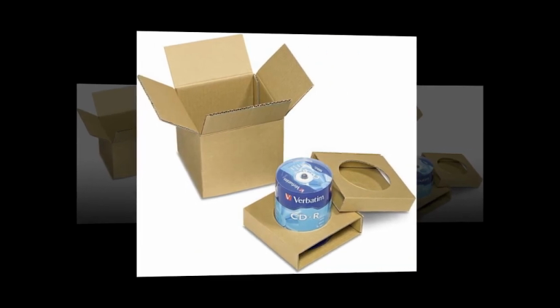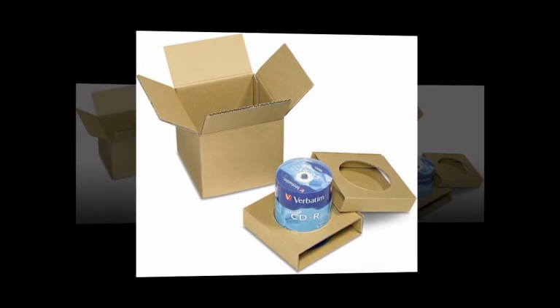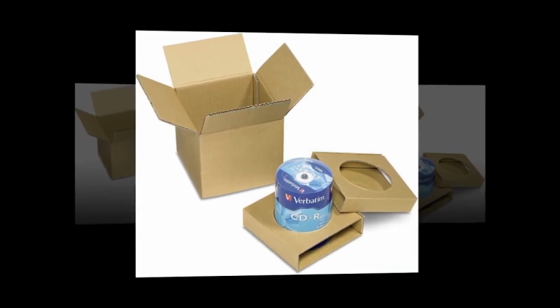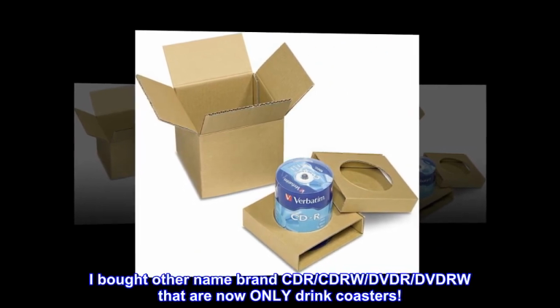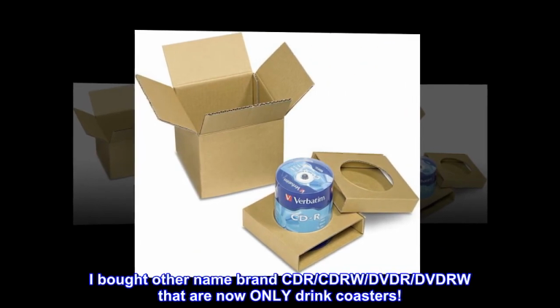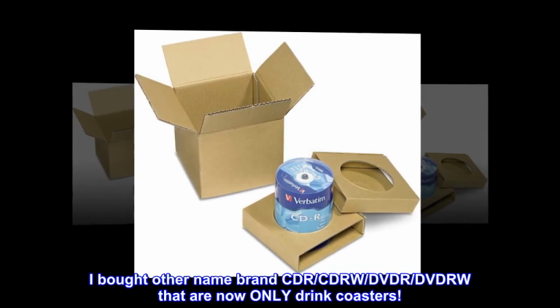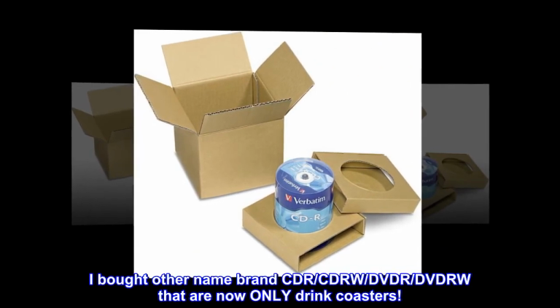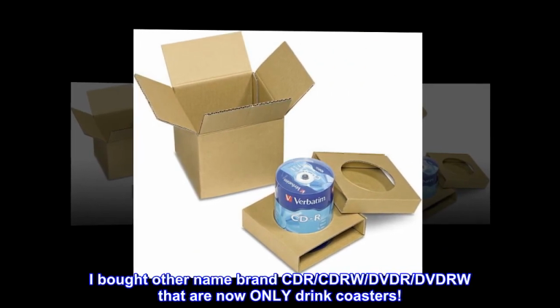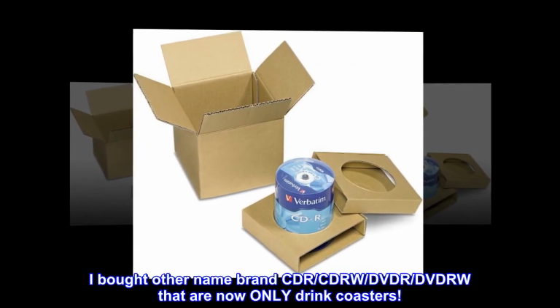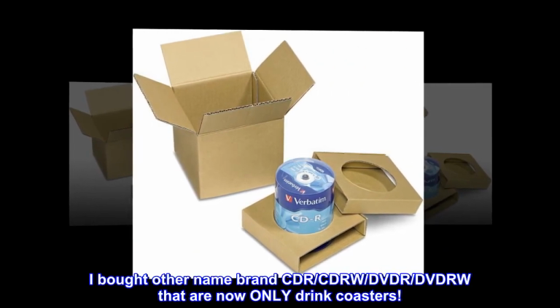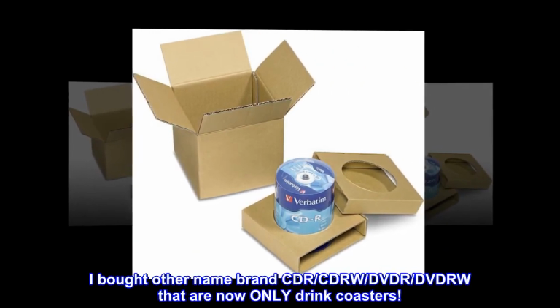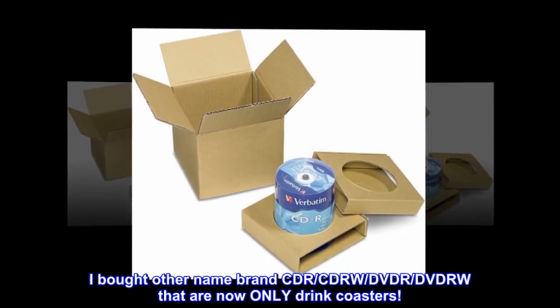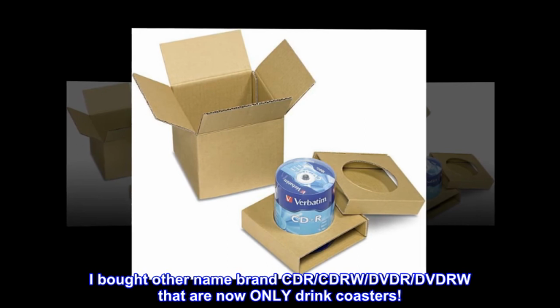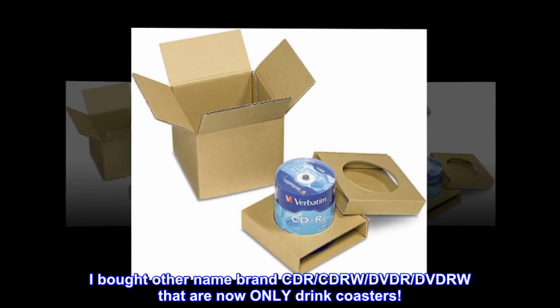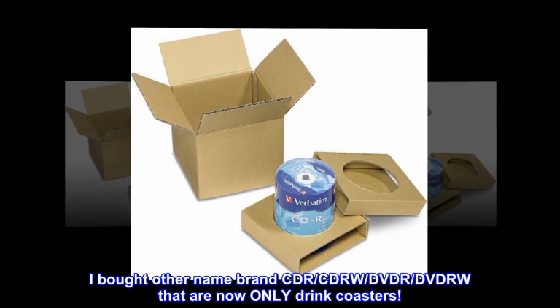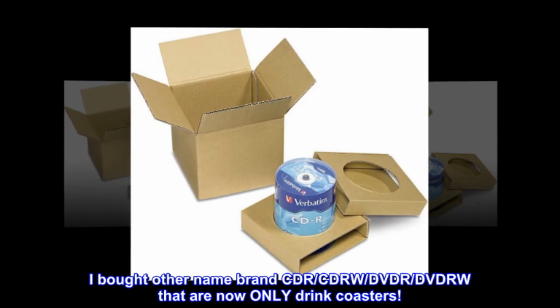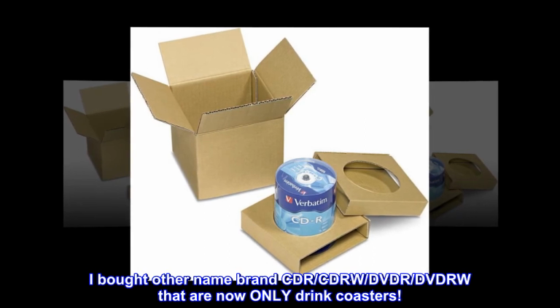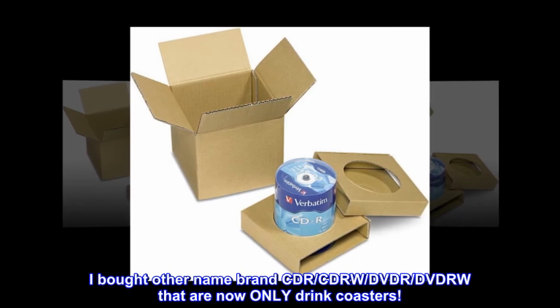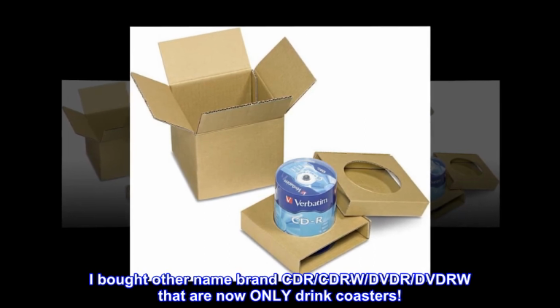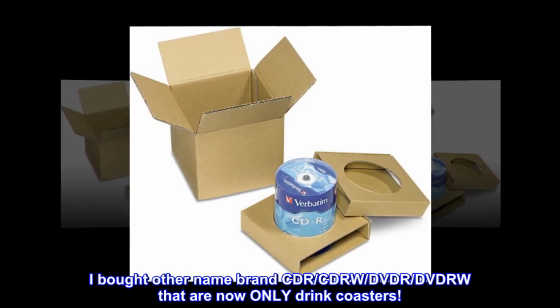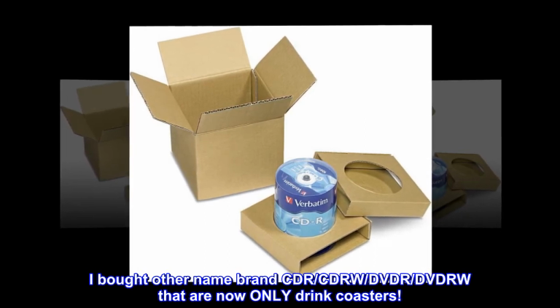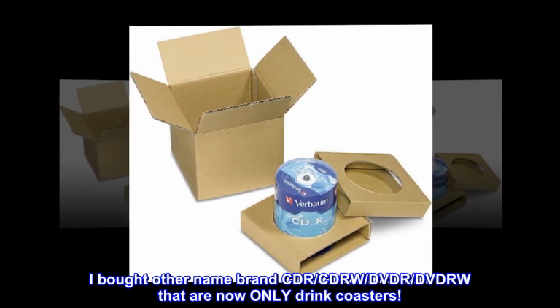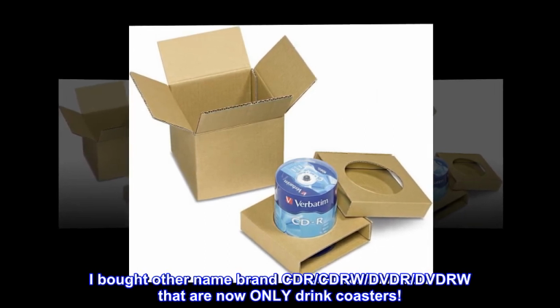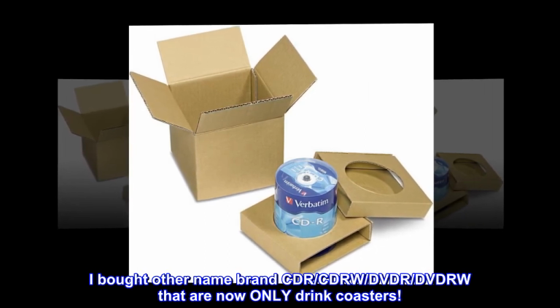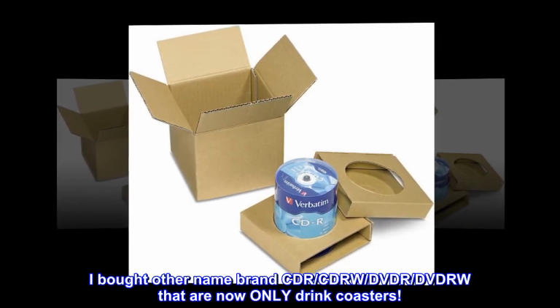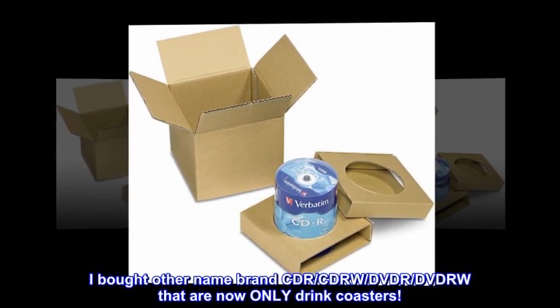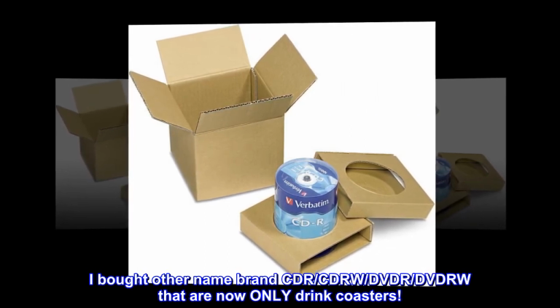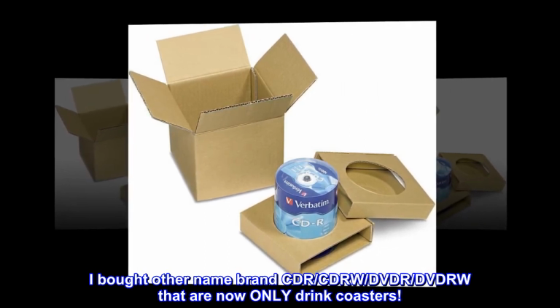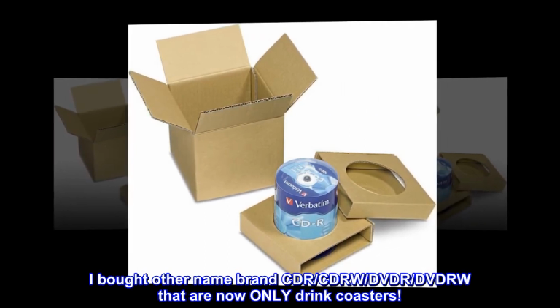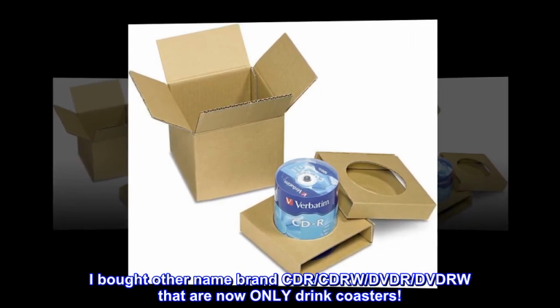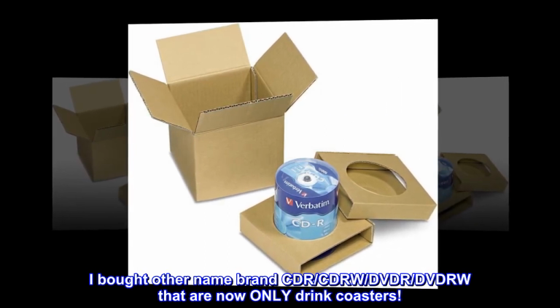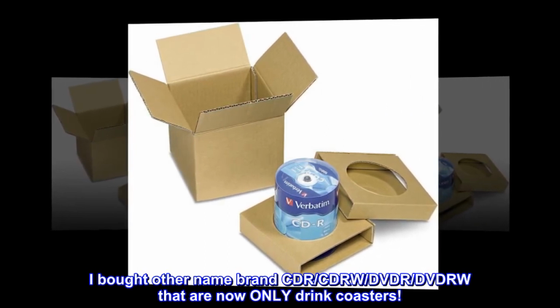I bought other name brand CD-R, CD-RW, DVD-R, and DVD-RW that are now only drink coasters.